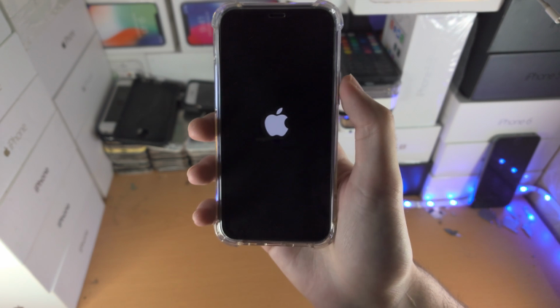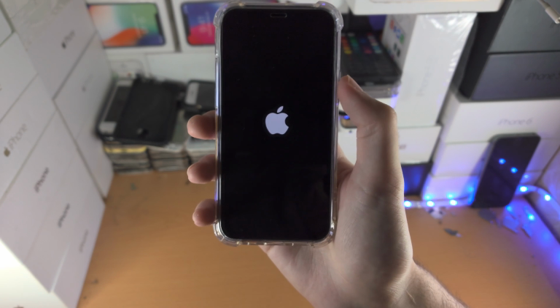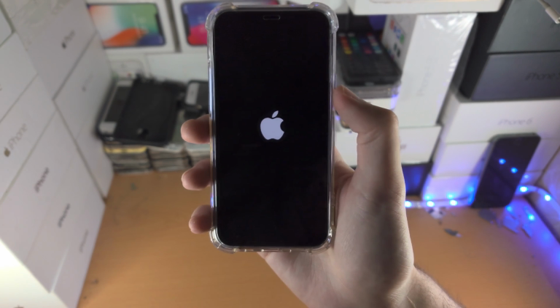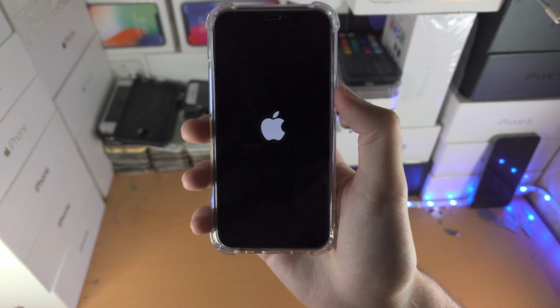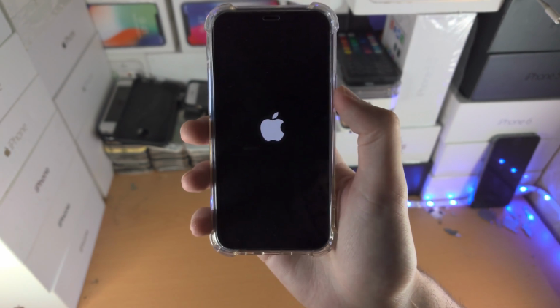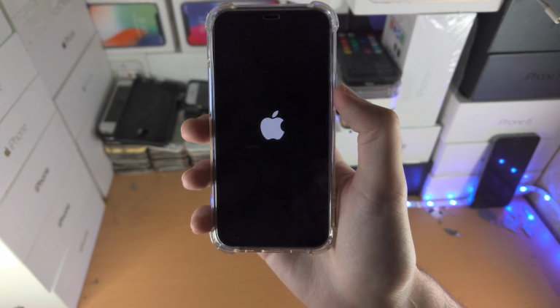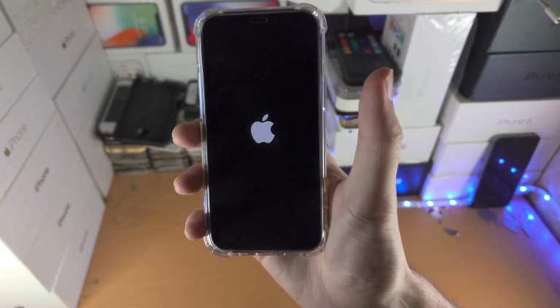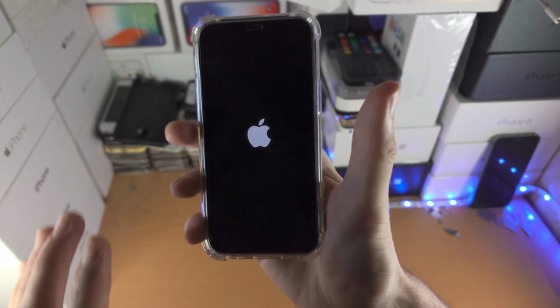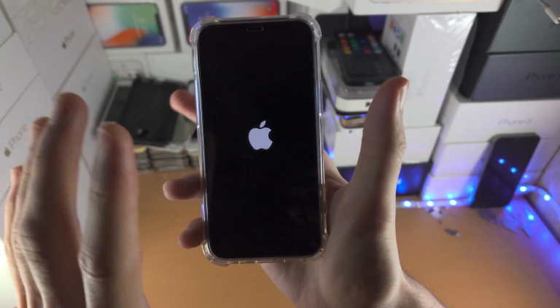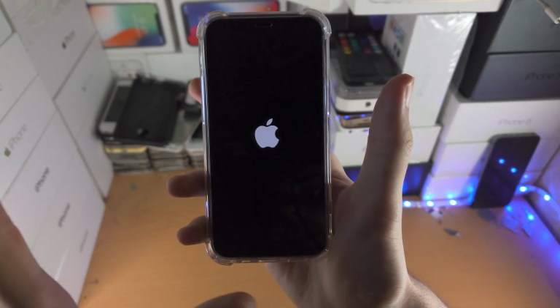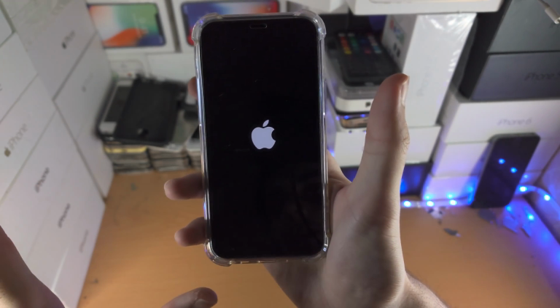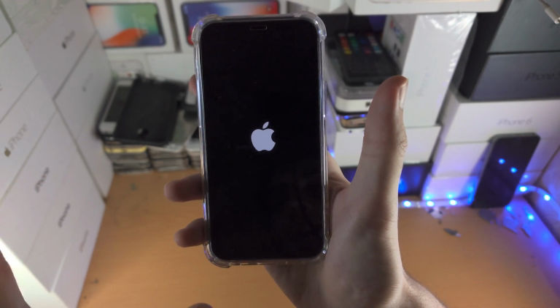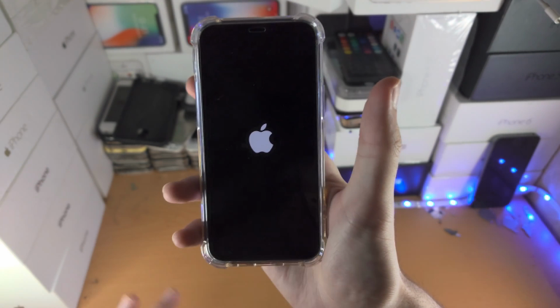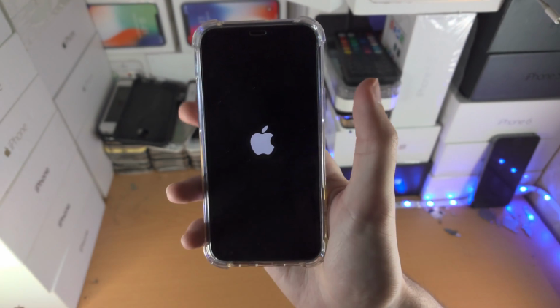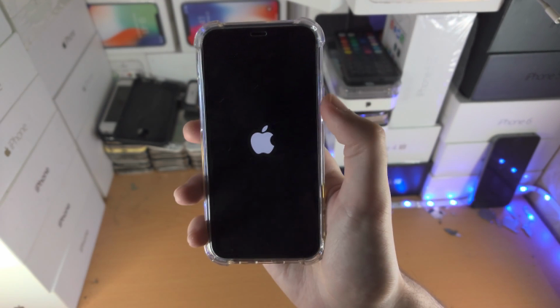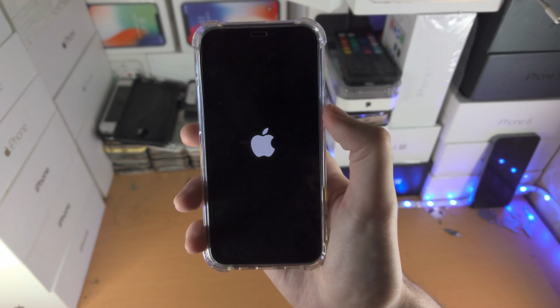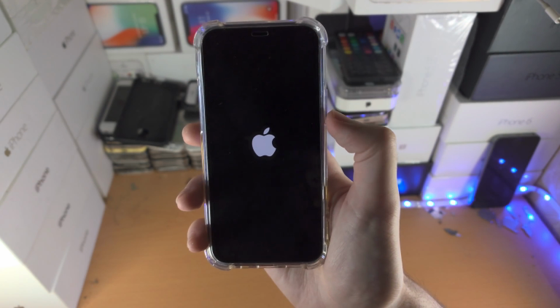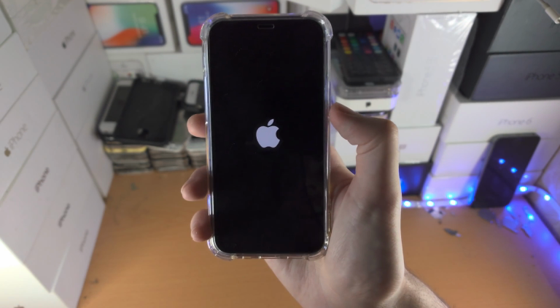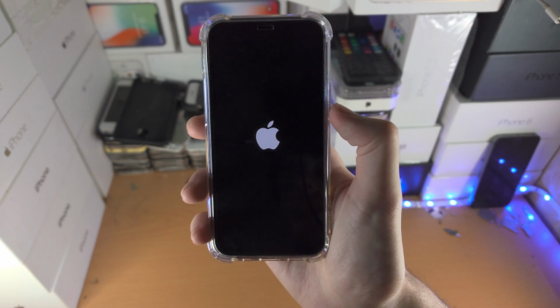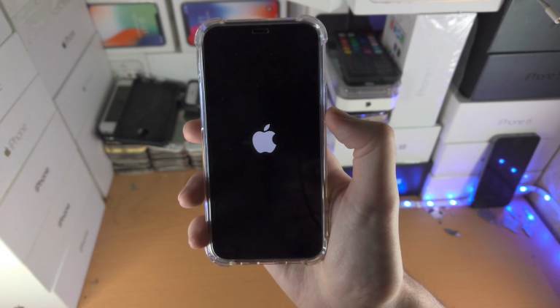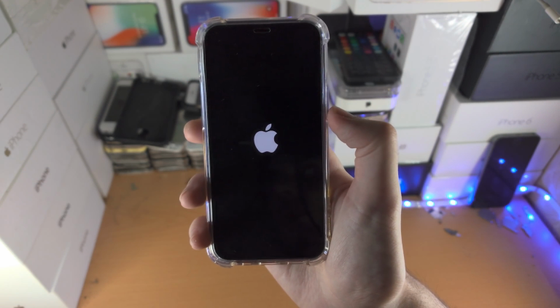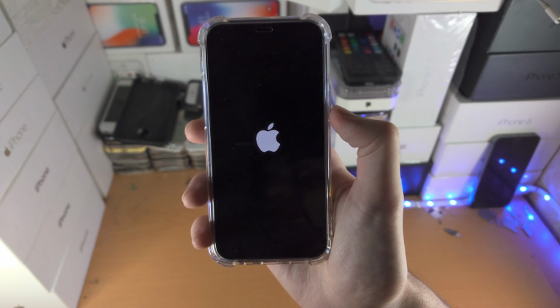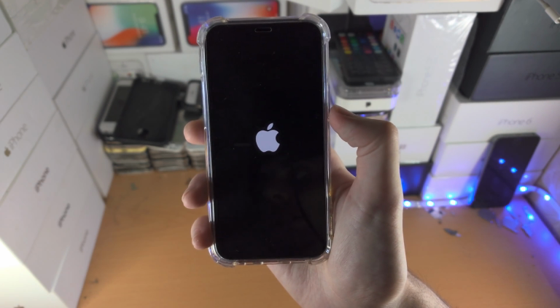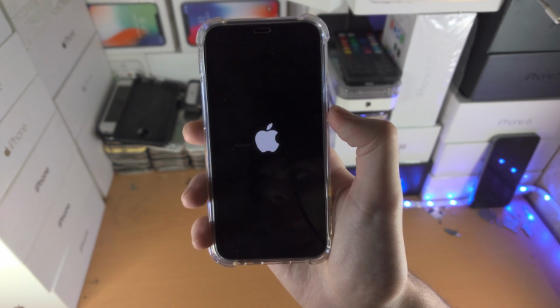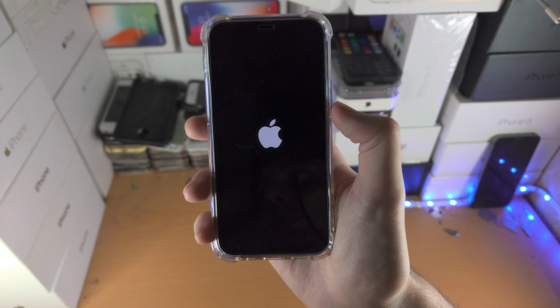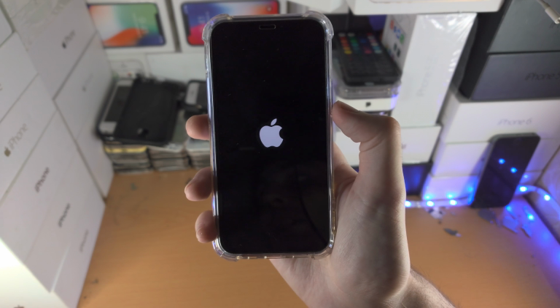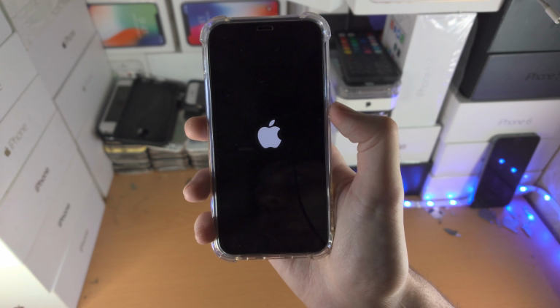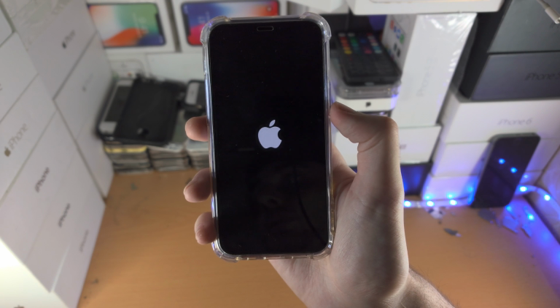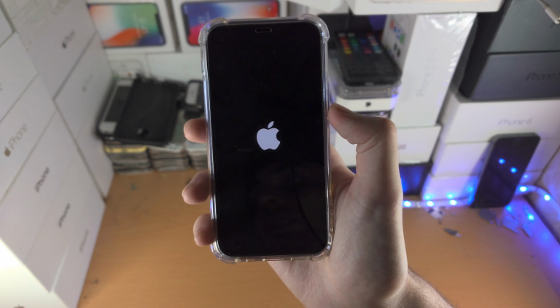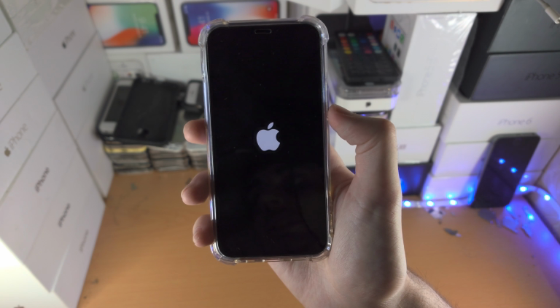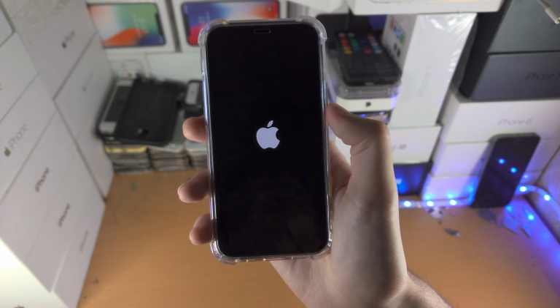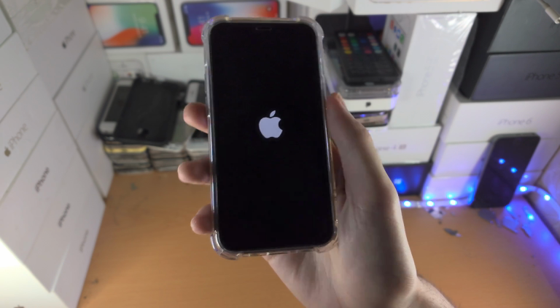So we see the Apple logo — you don't need to press any buttons now, and your iPhone 12 mini will go back to the lock screen.